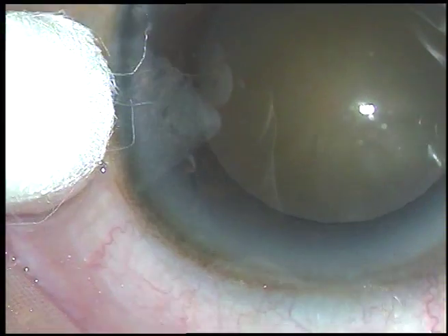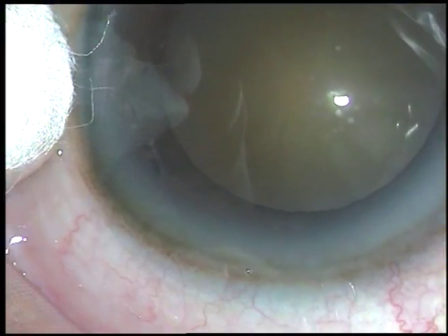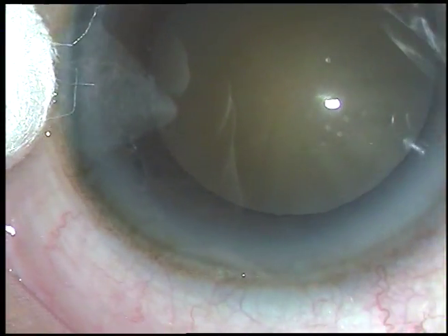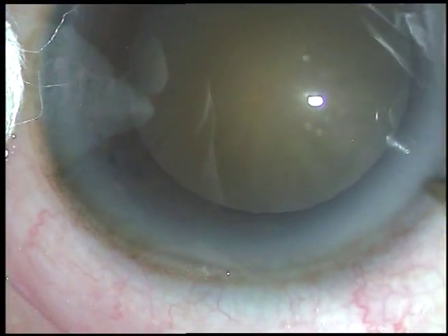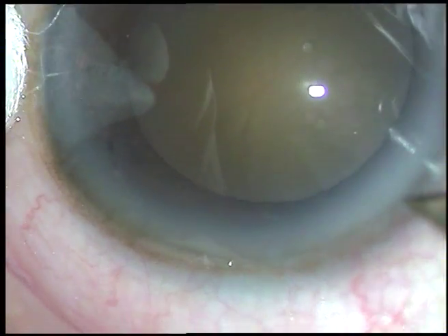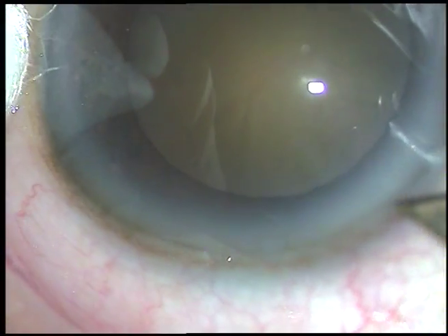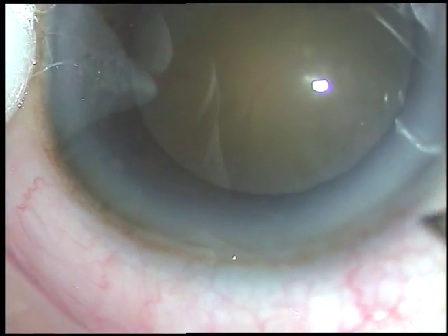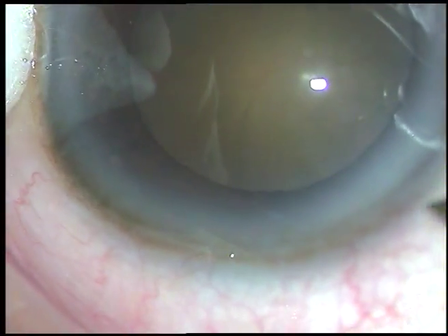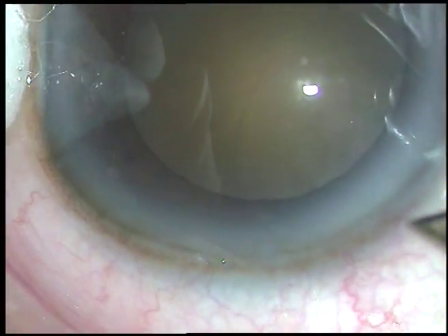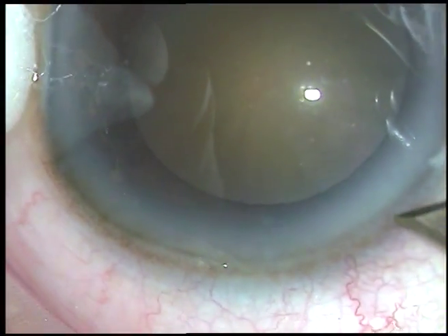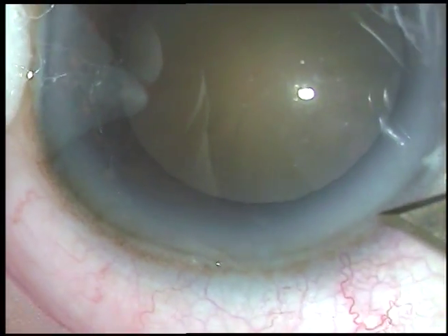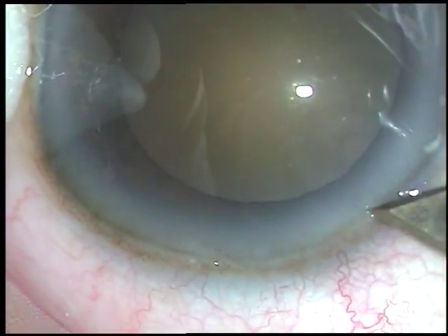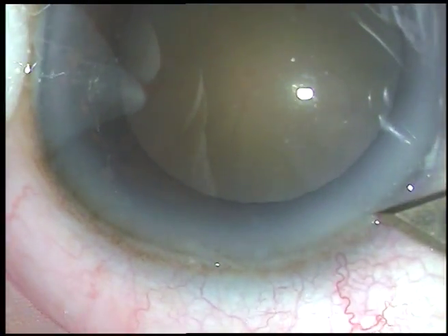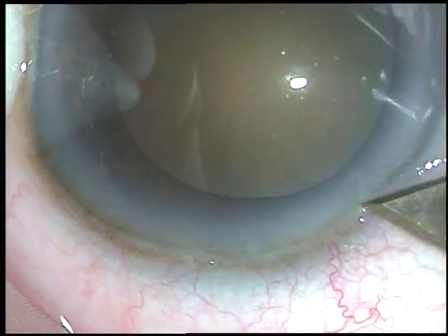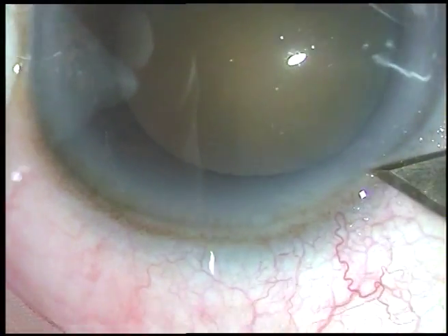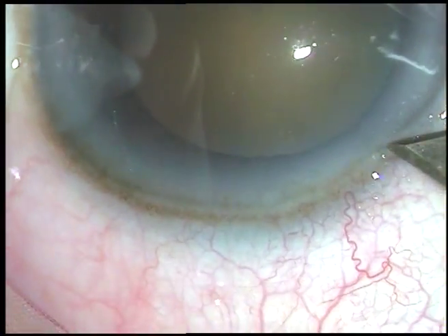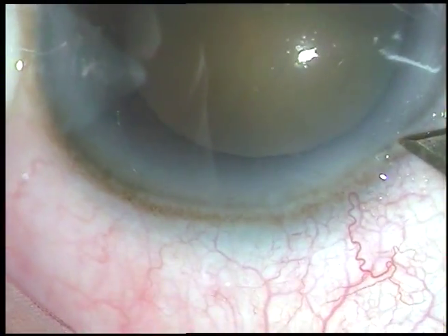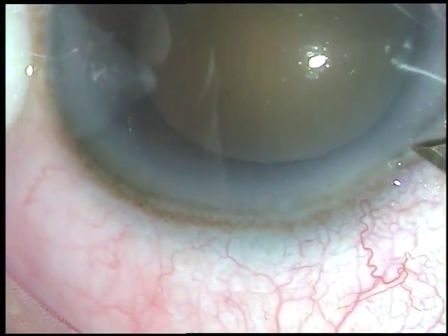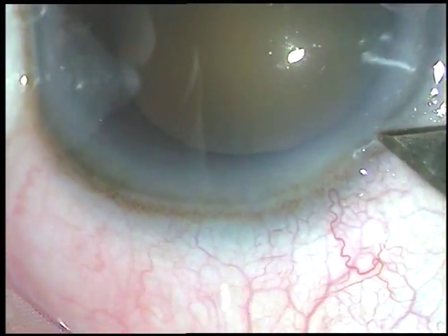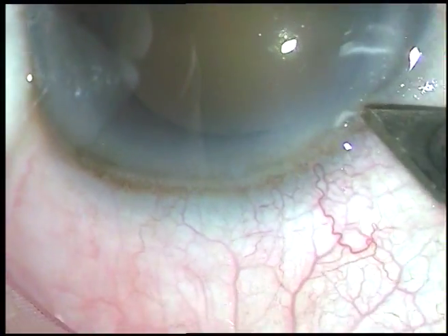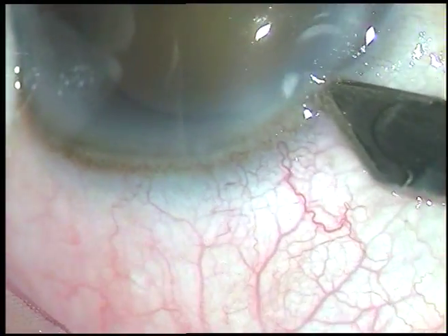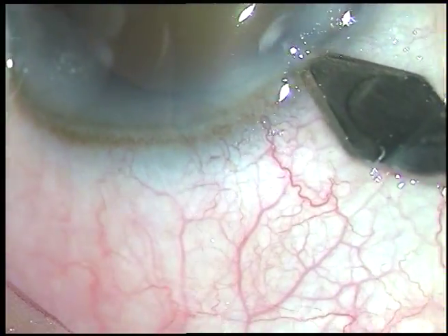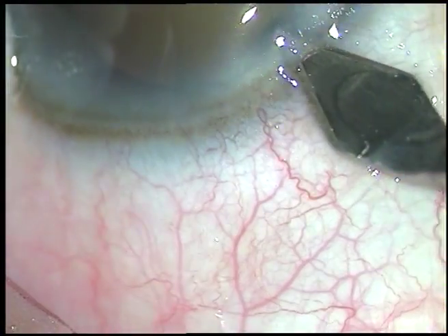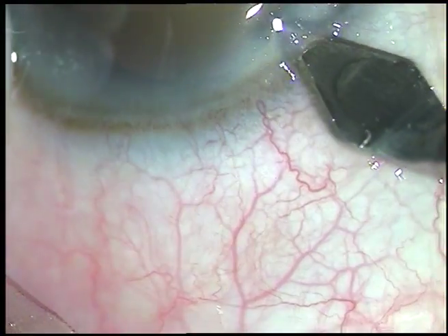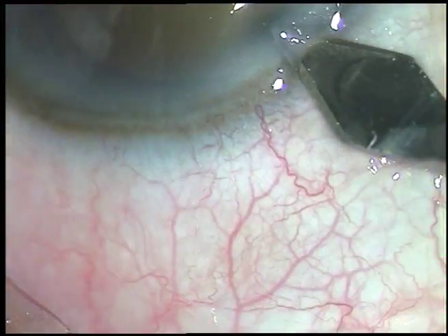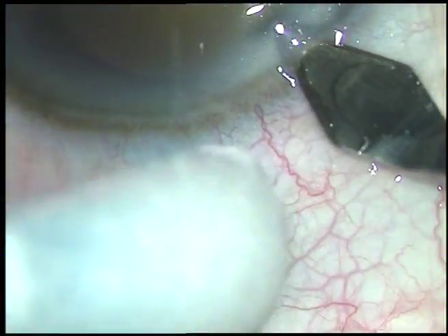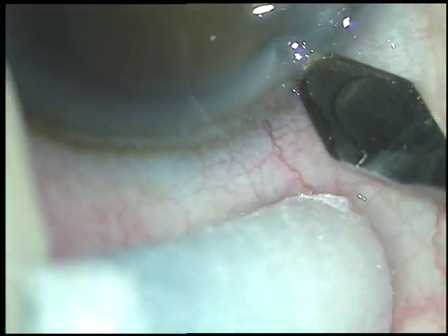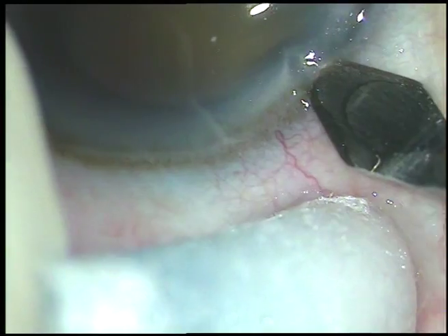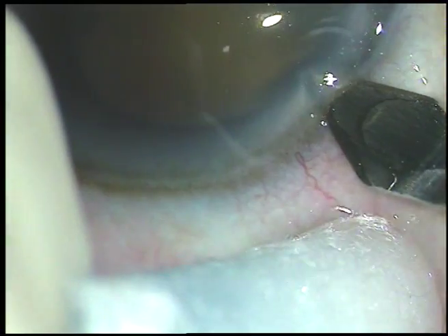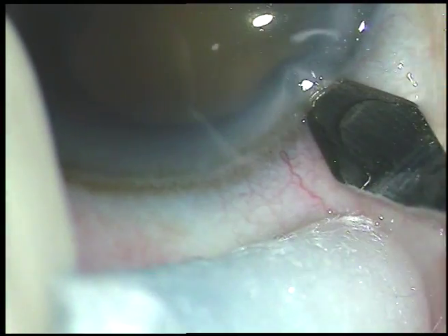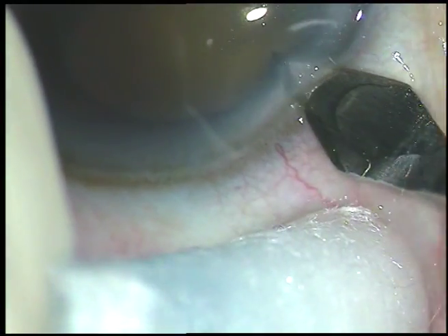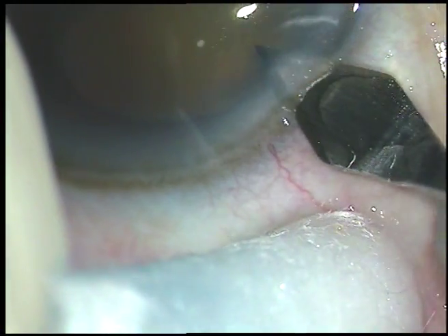Dear colleagues, this is phacoemulsification of a cataract with grade 3 nuclear sclerosis.